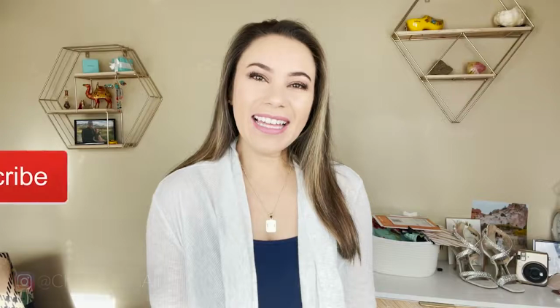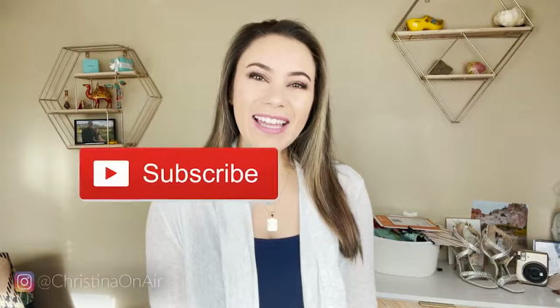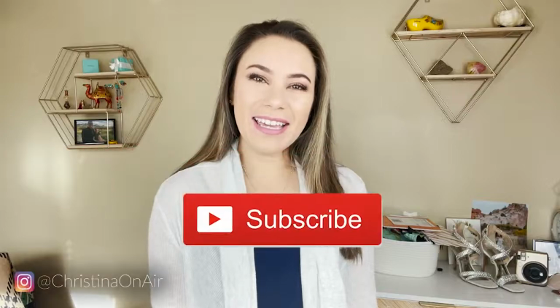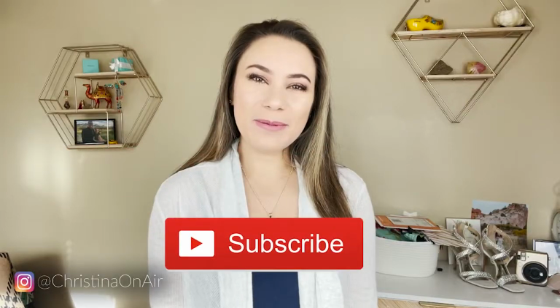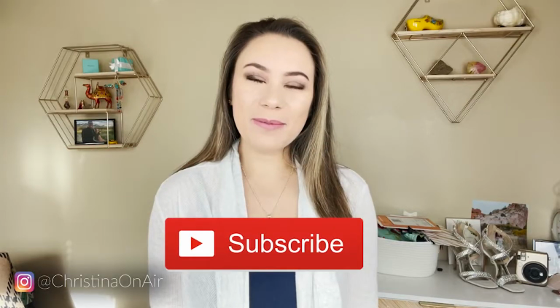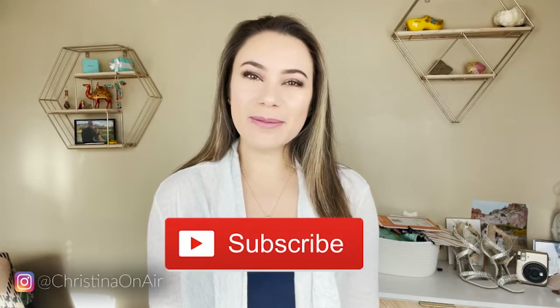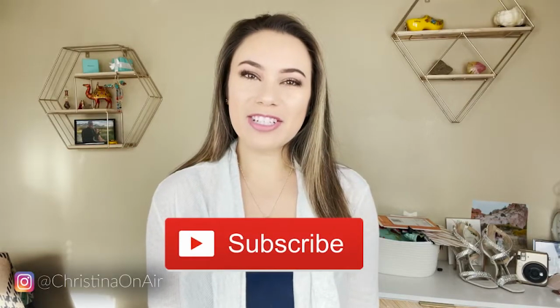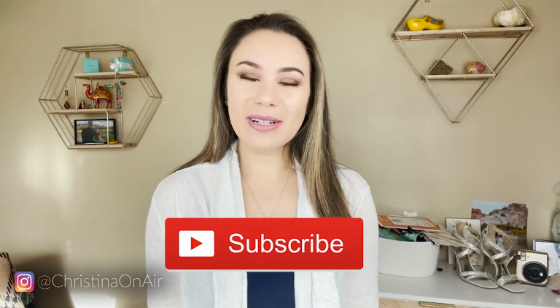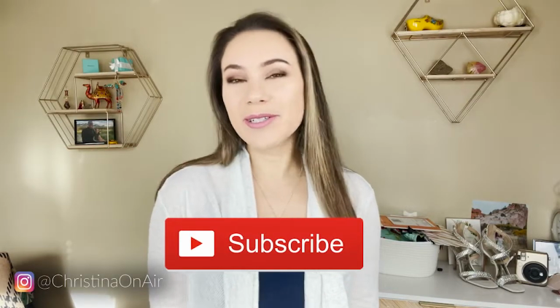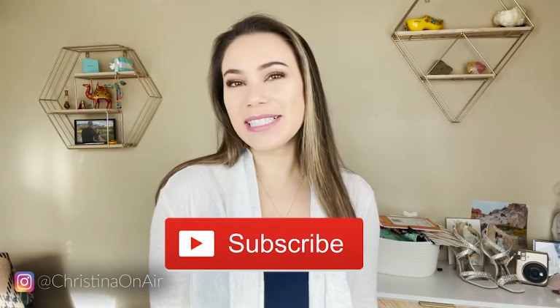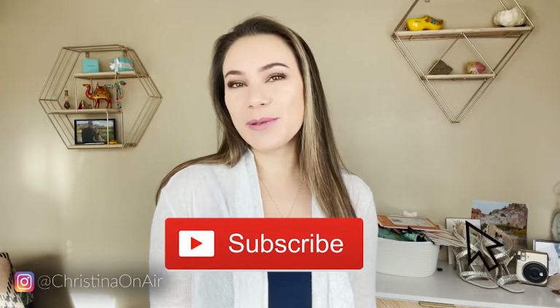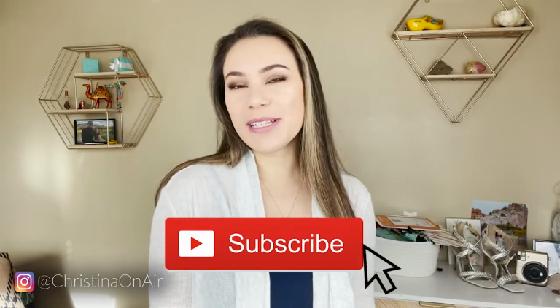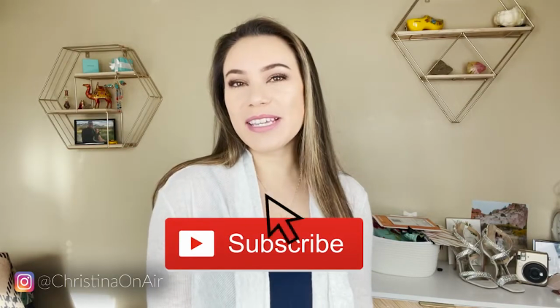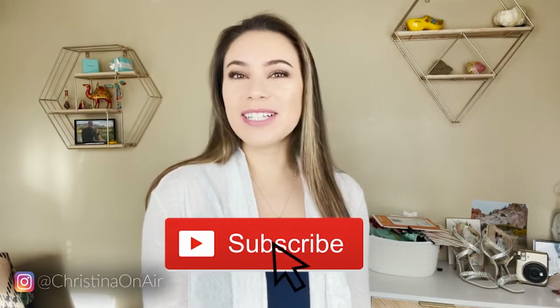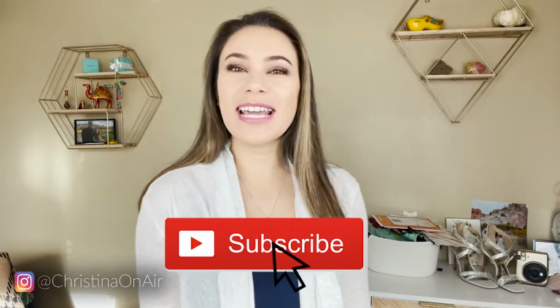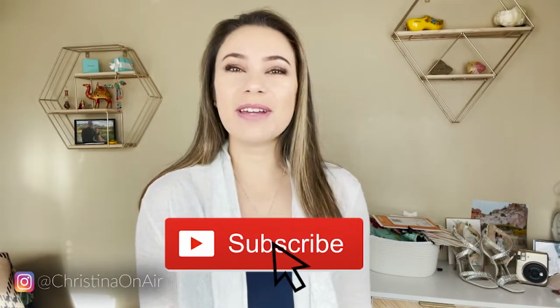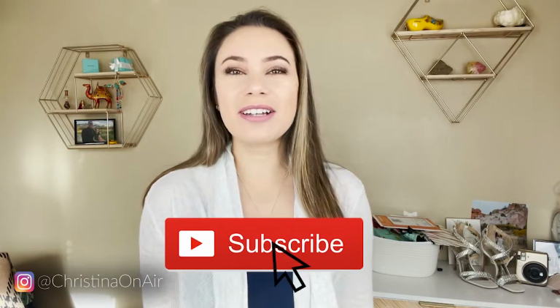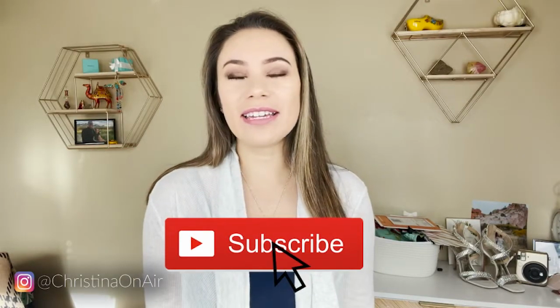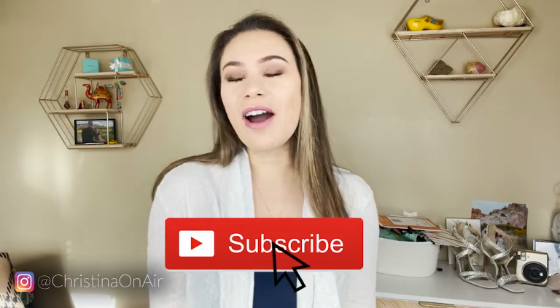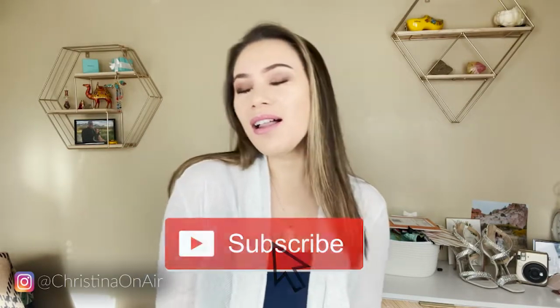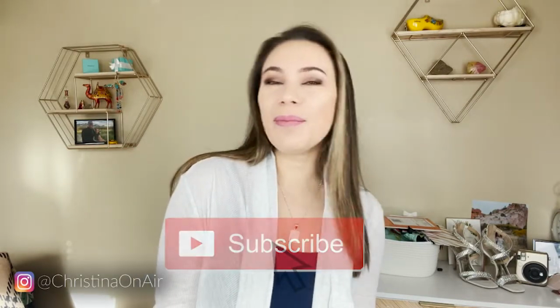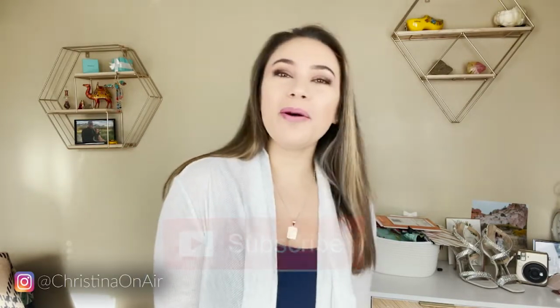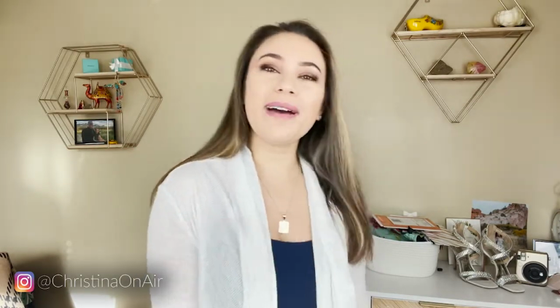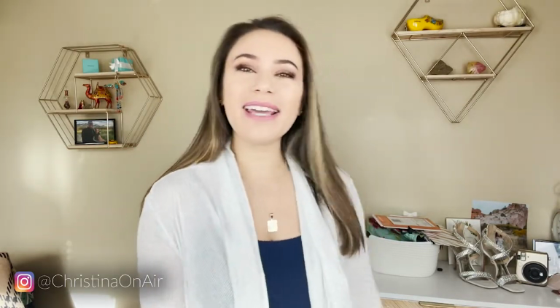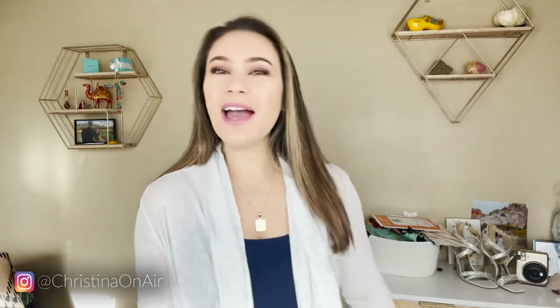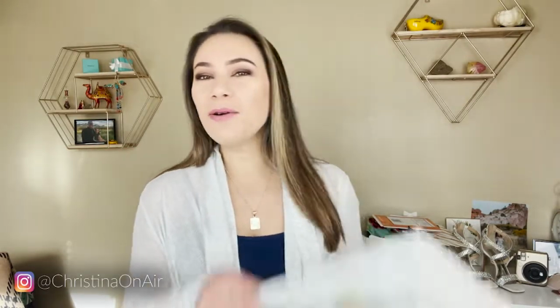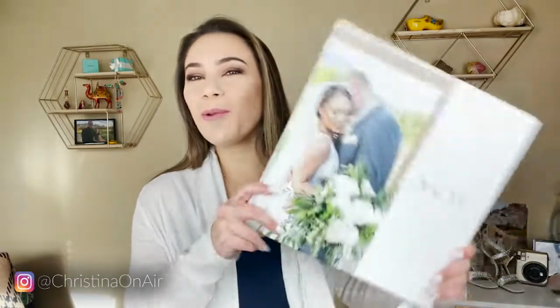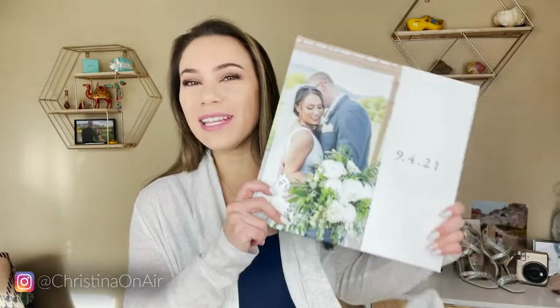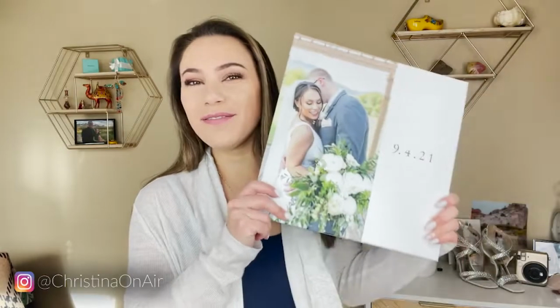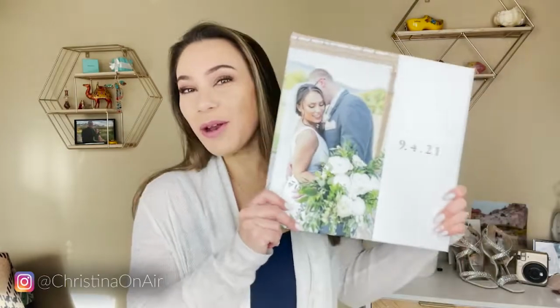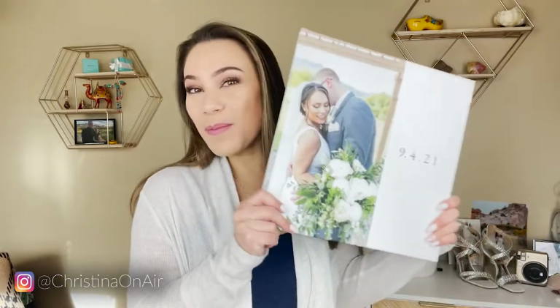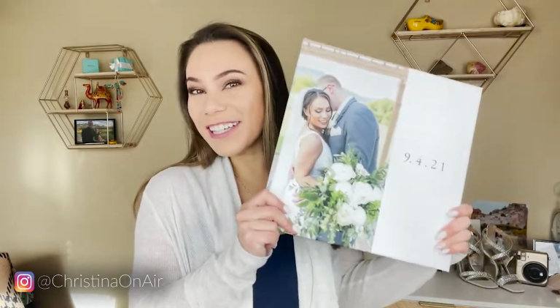Hey guys, welcome back to my channel. Kristina DeWittowicz here. Today we are talking all about my wedding photo book.